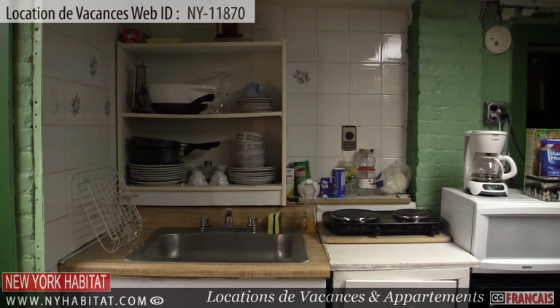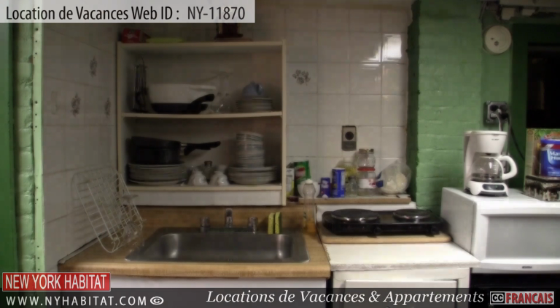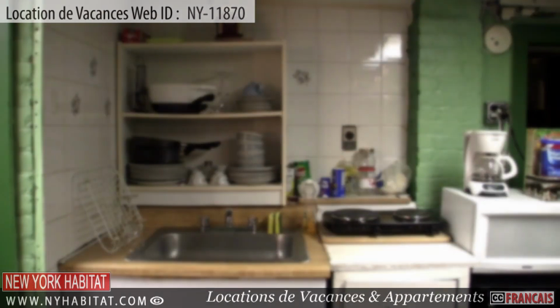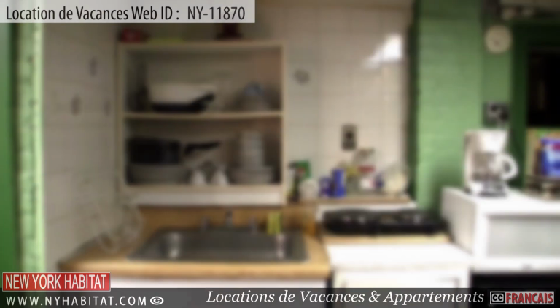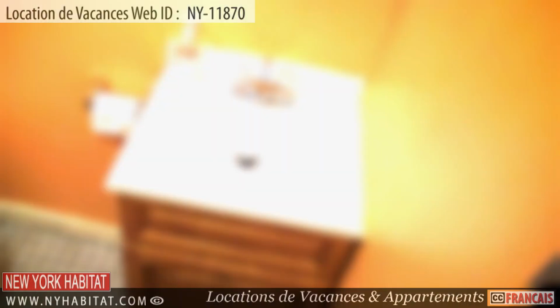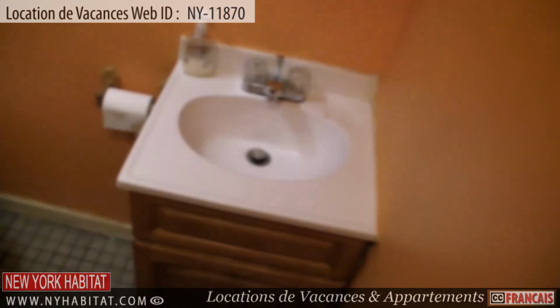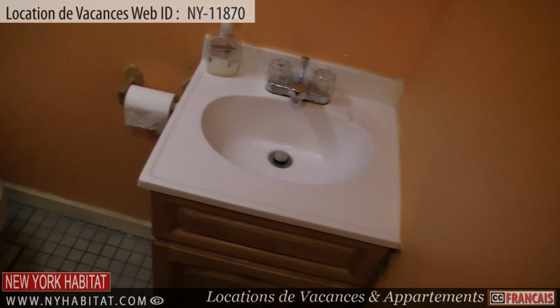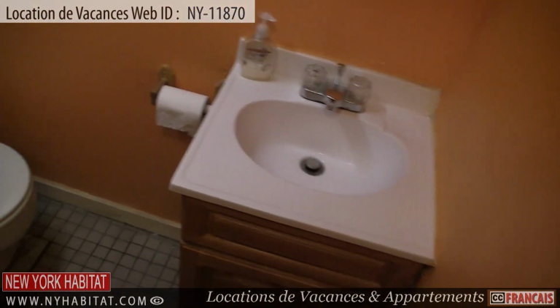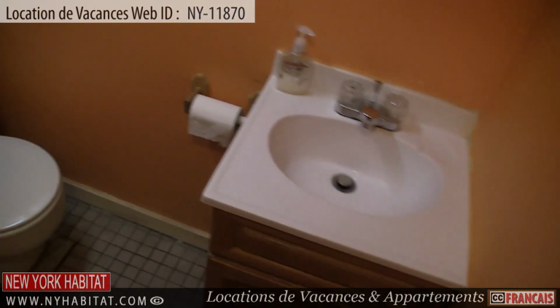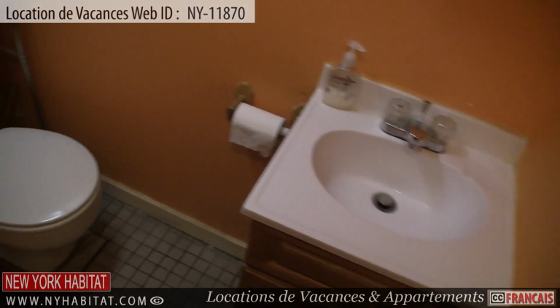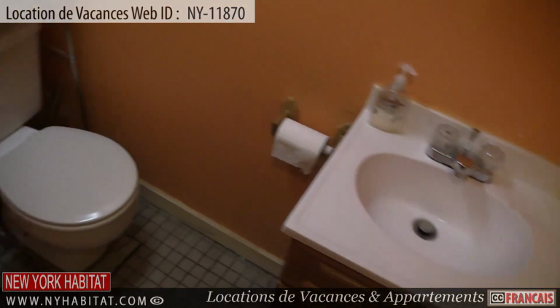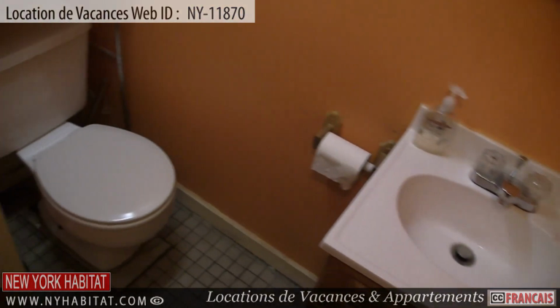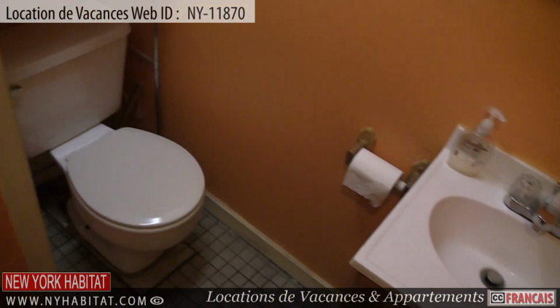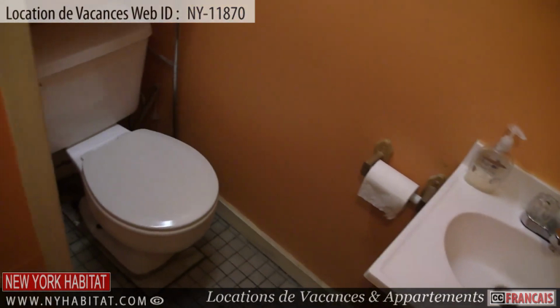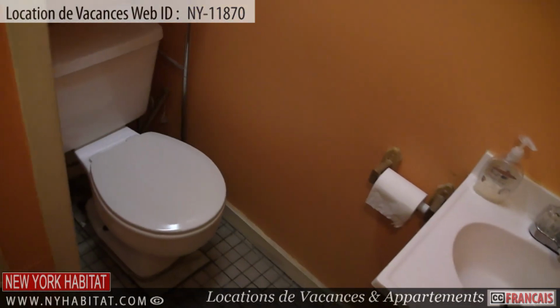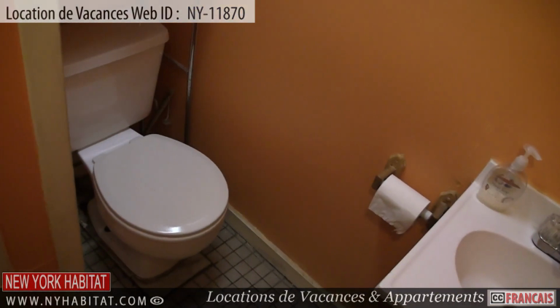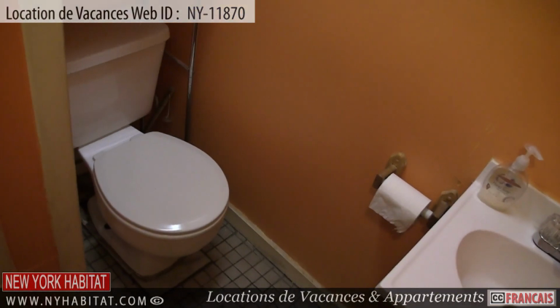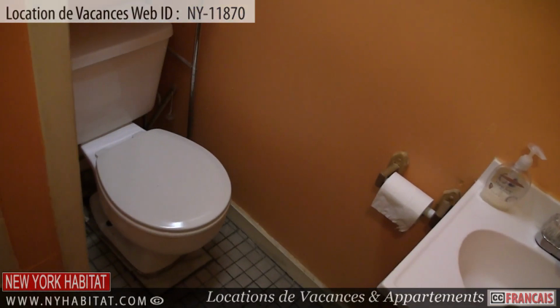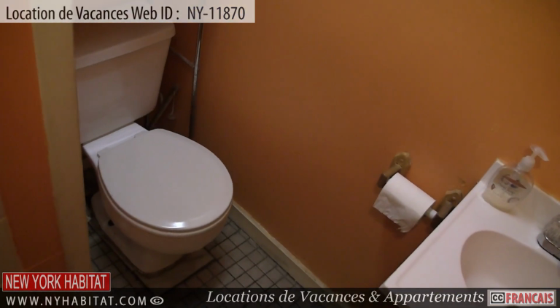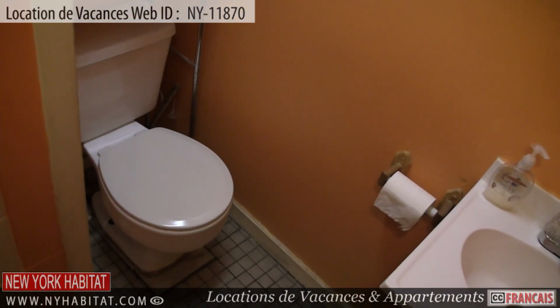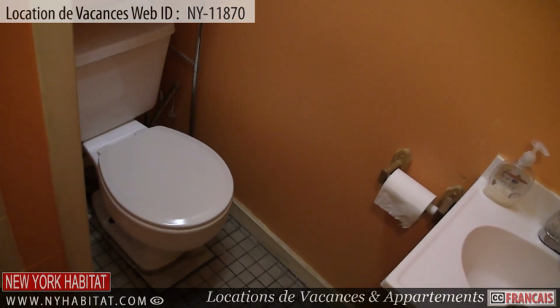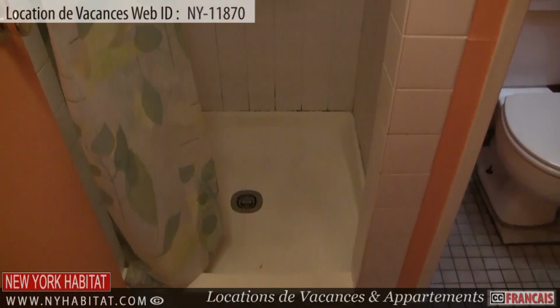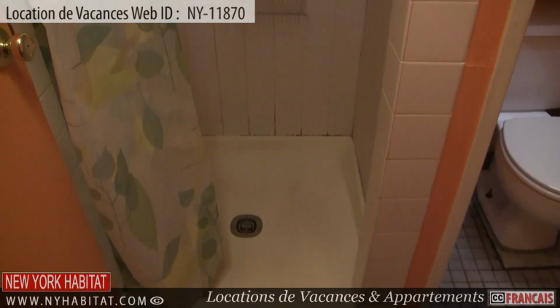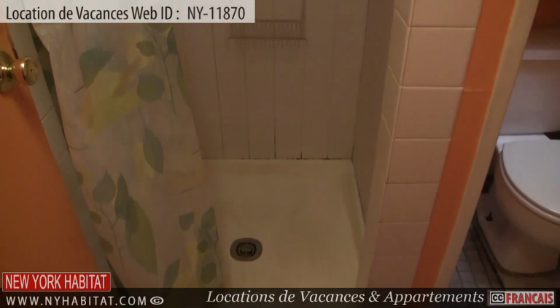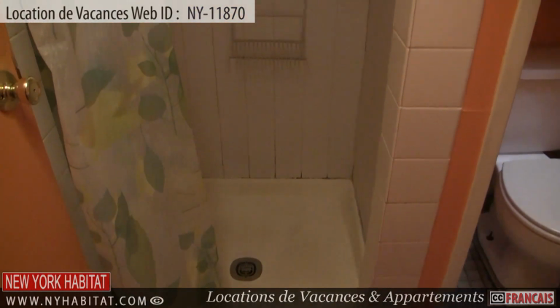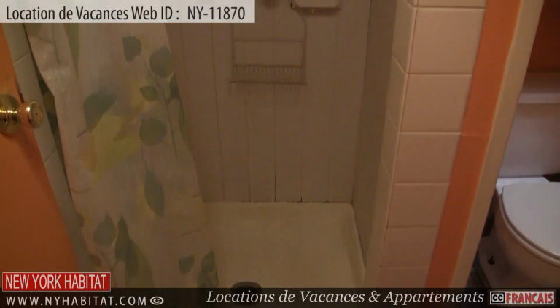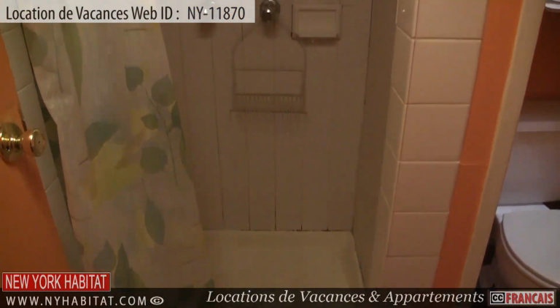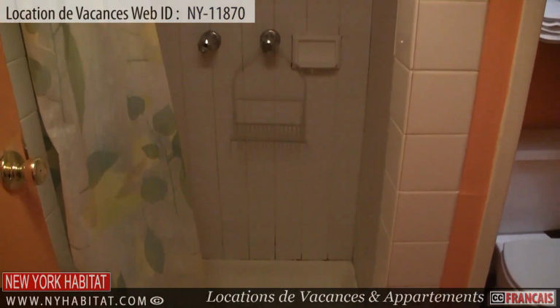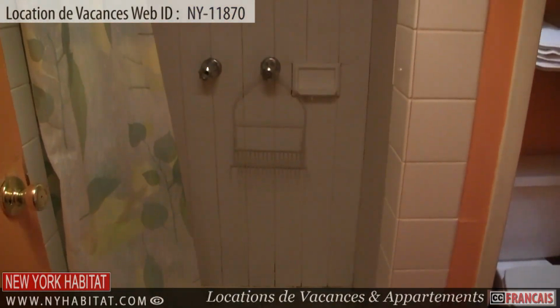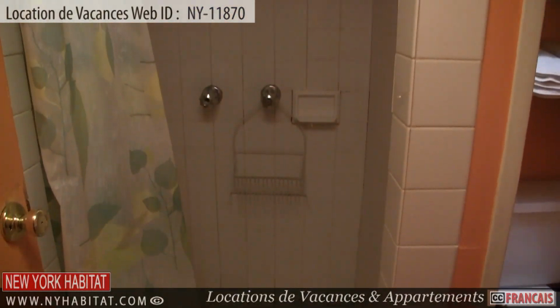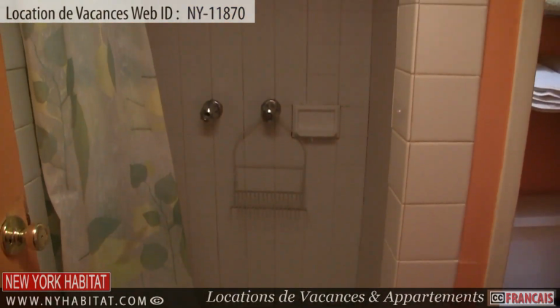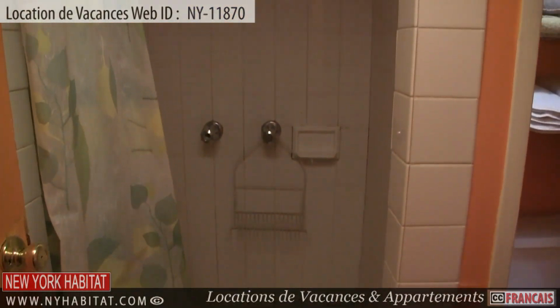Moving on, you will find the bathroom. This tiled bathroom is equipped with a shower.